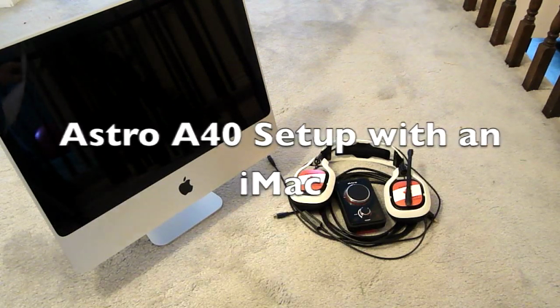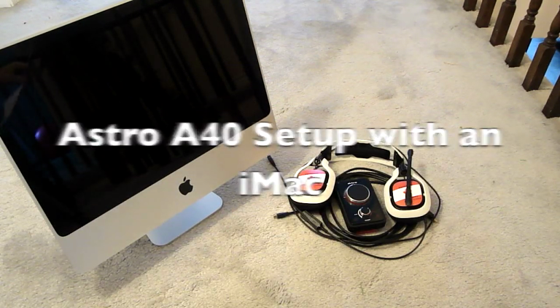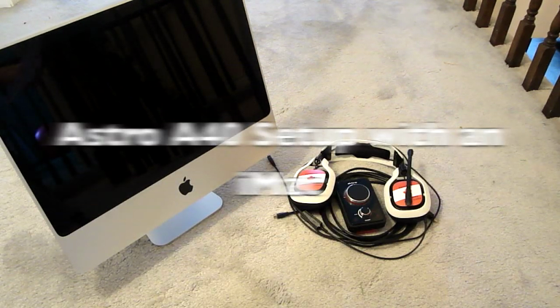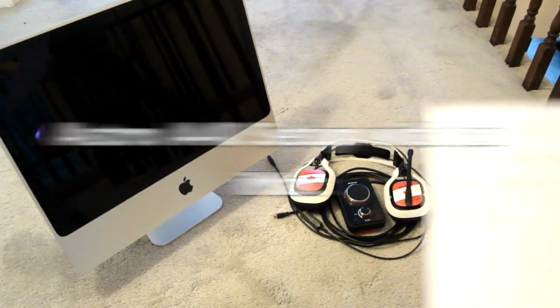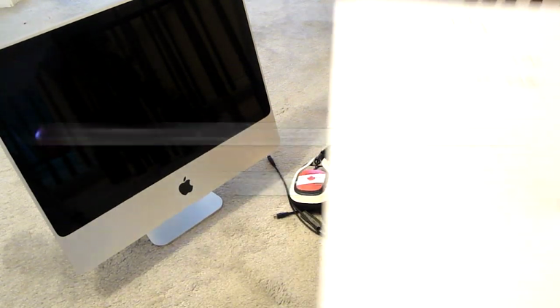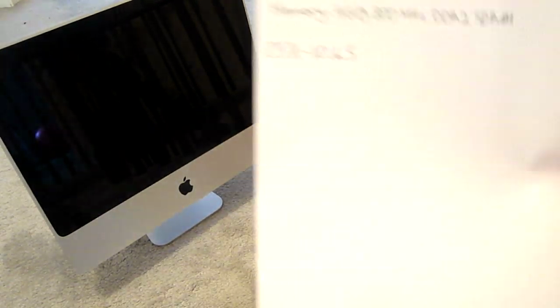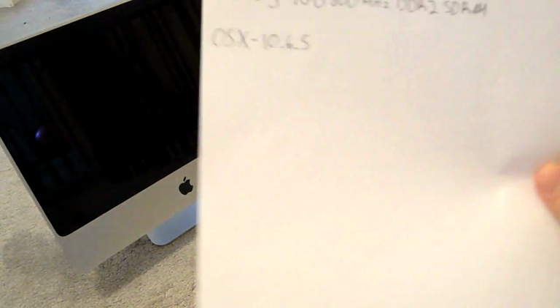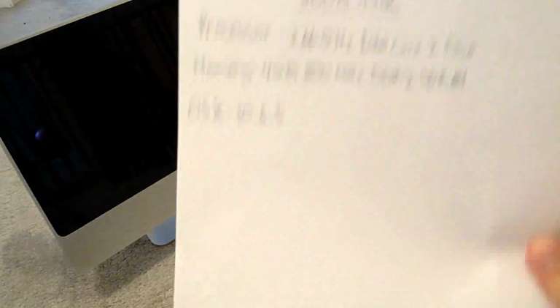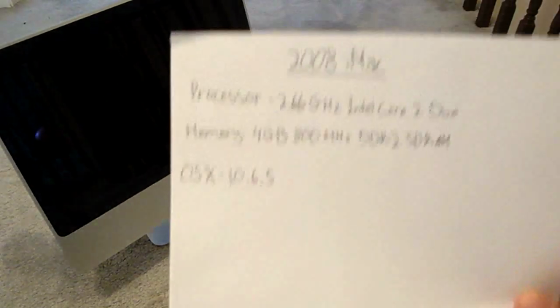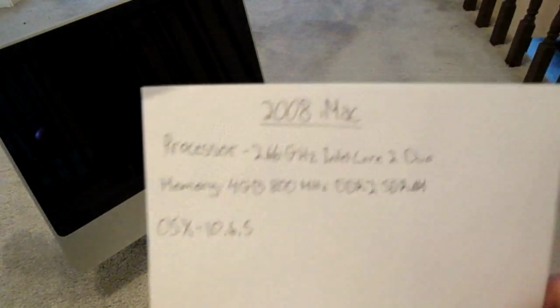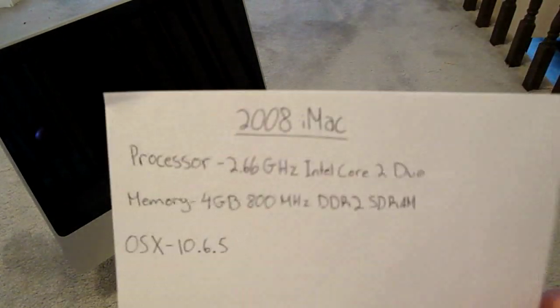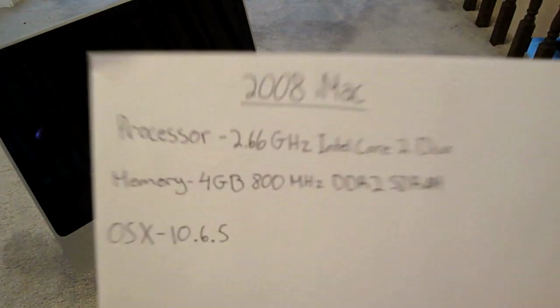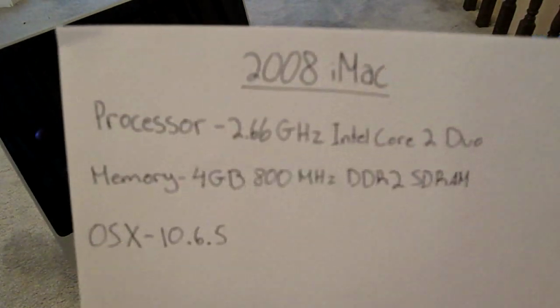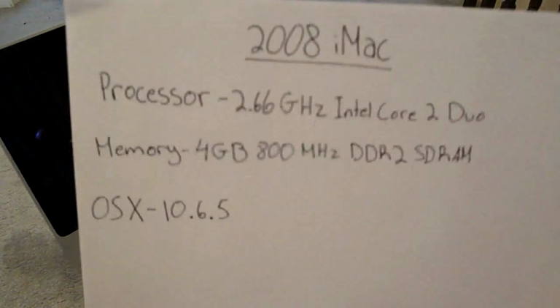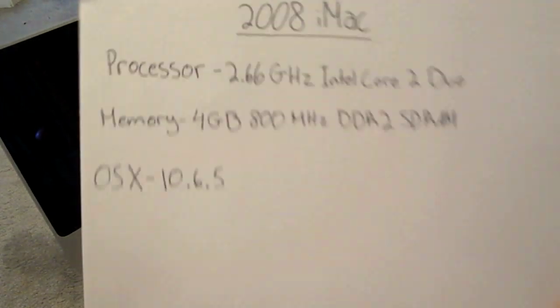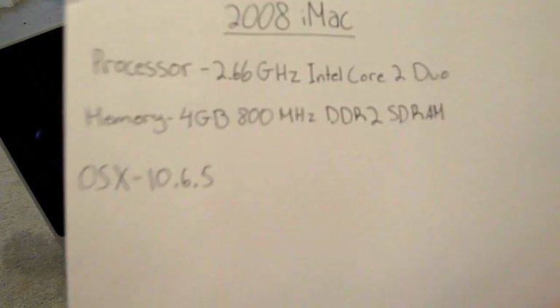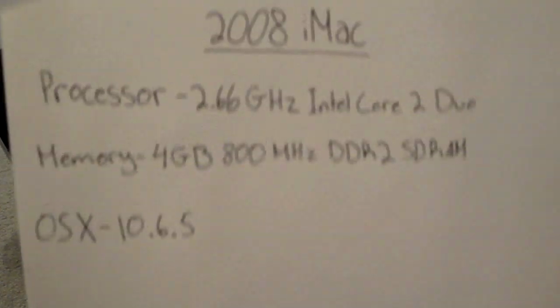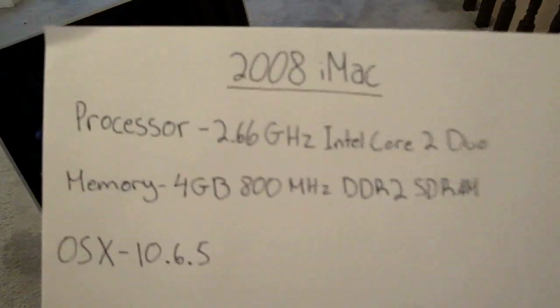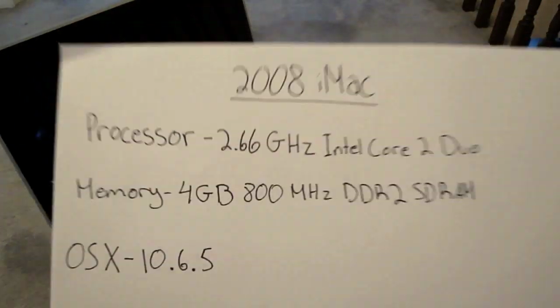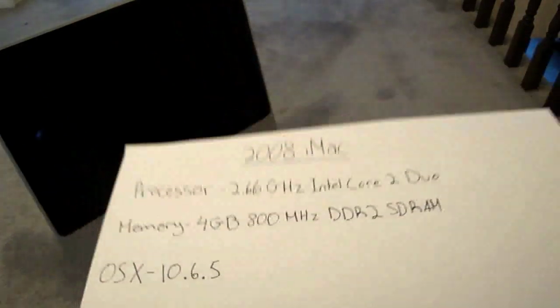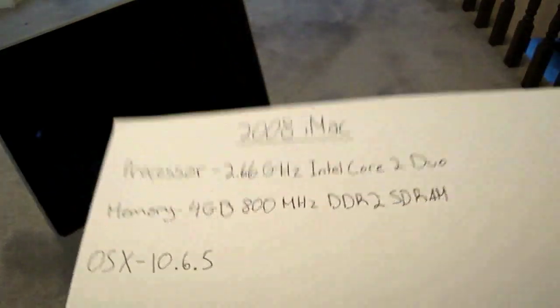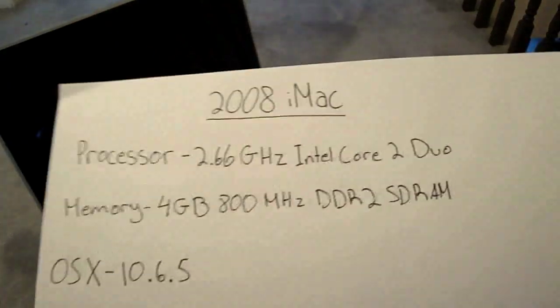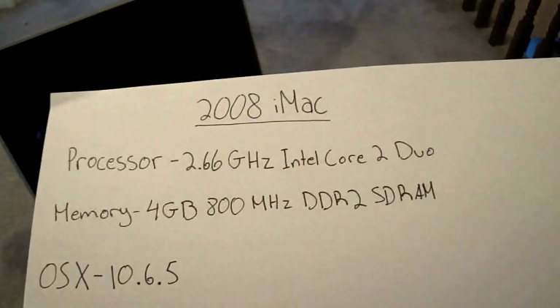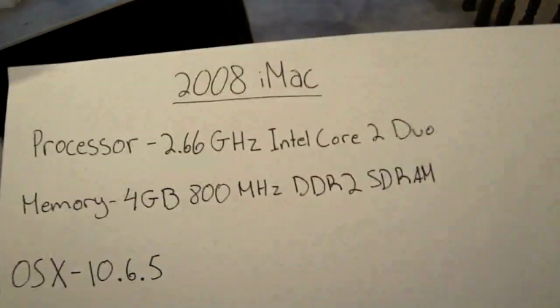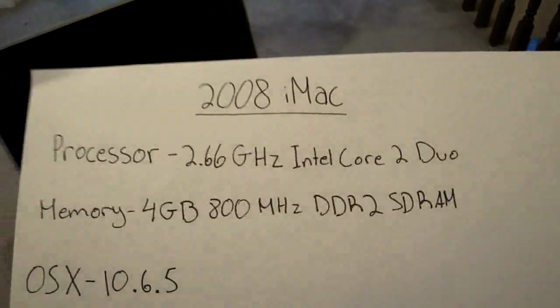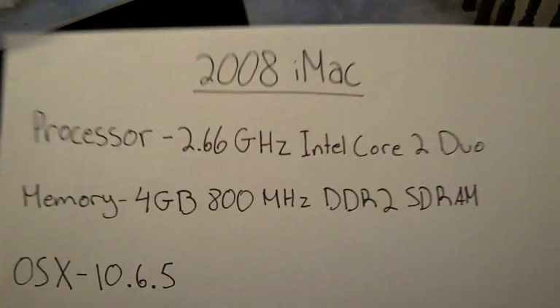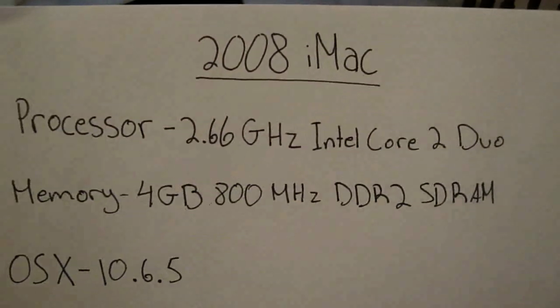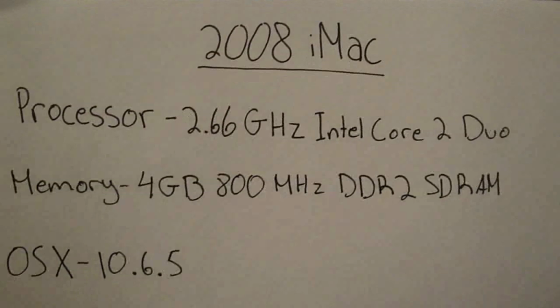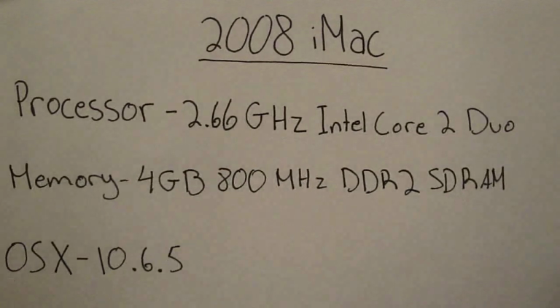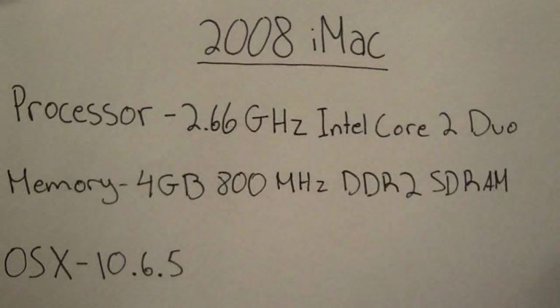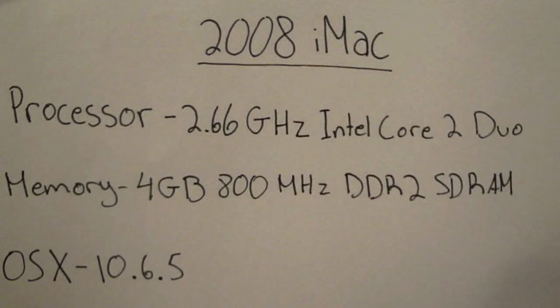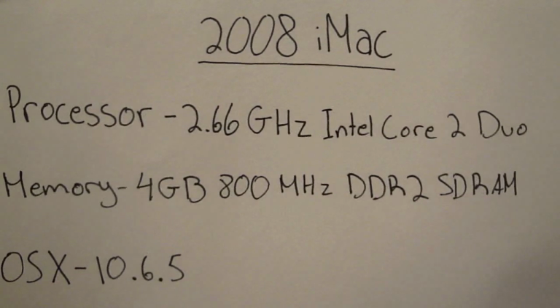My Mac specs are, as shown here — I wrote them down. I'm just going to pause this right now so you can read it.